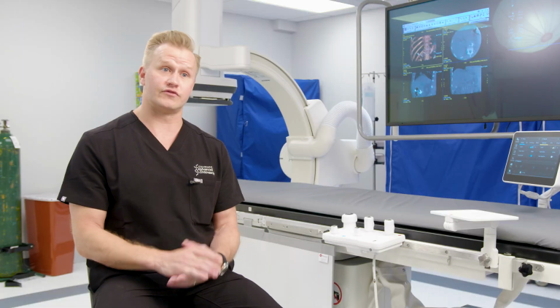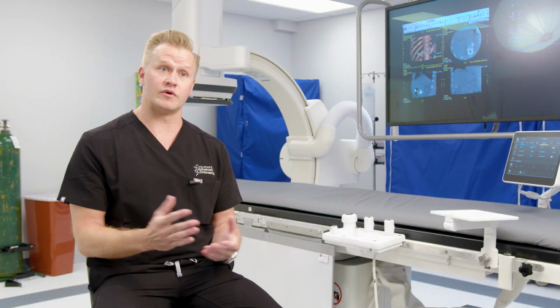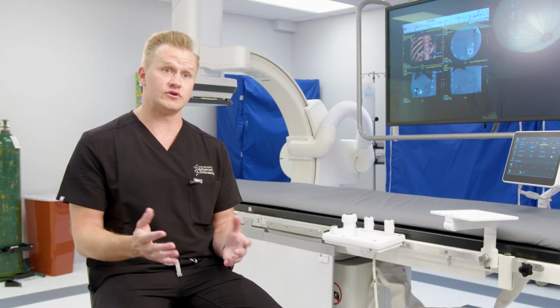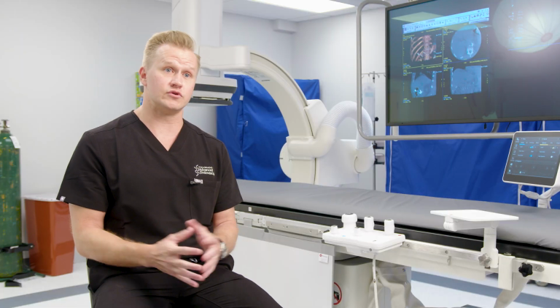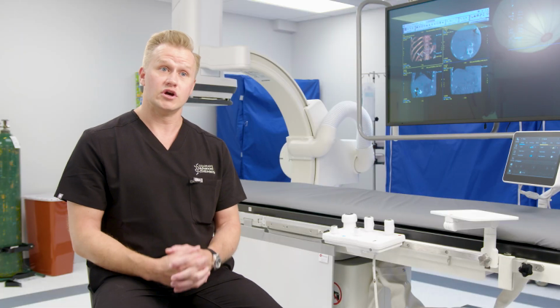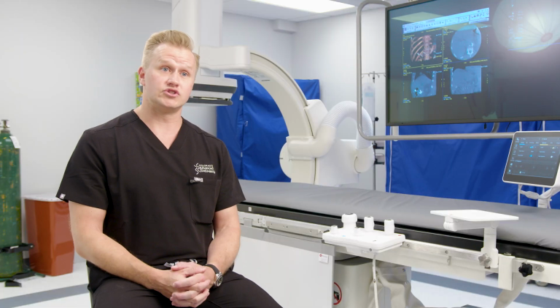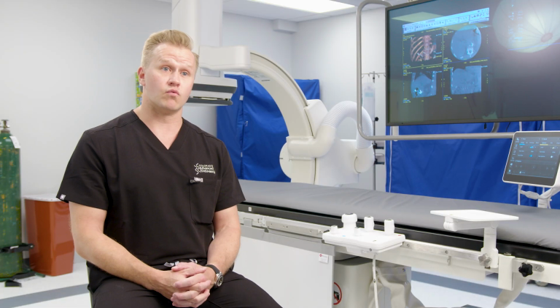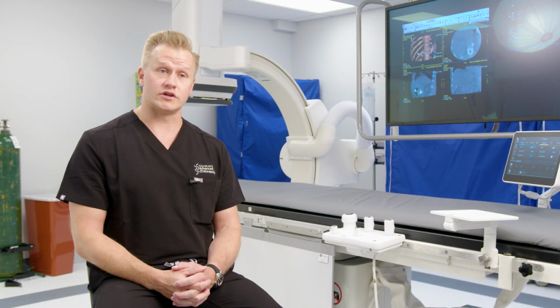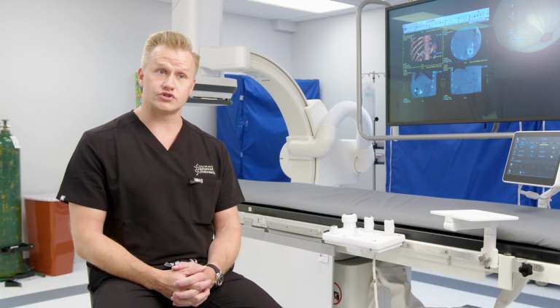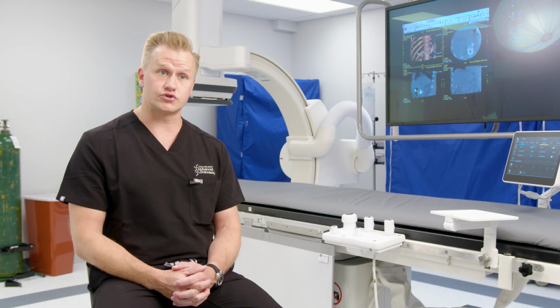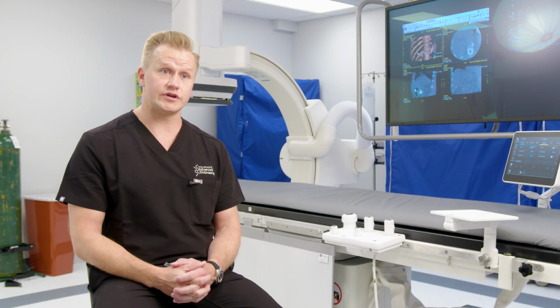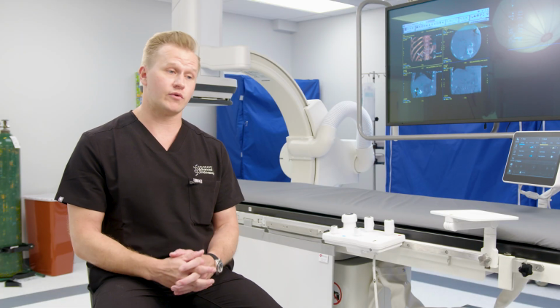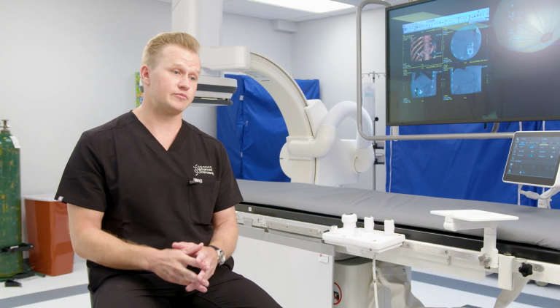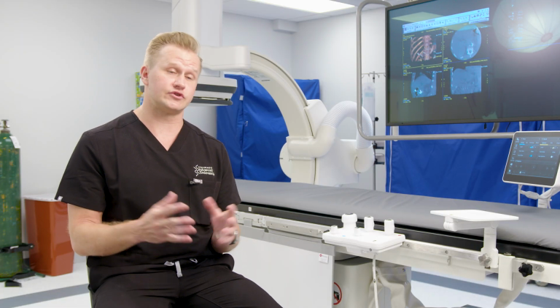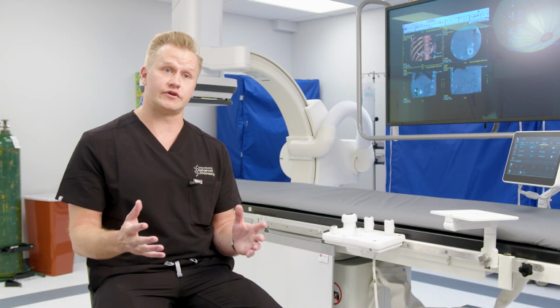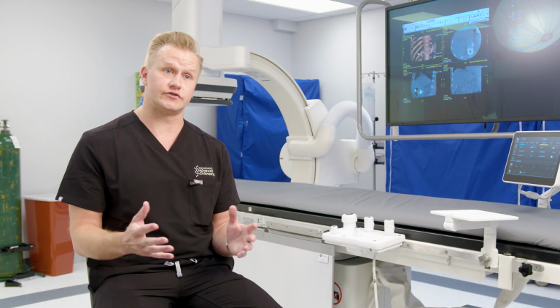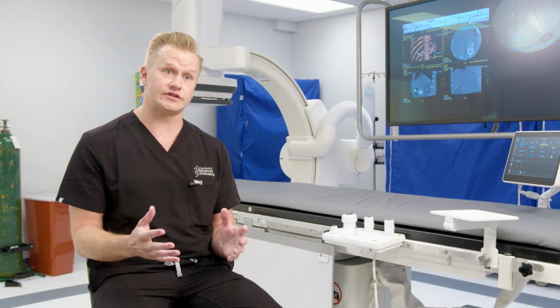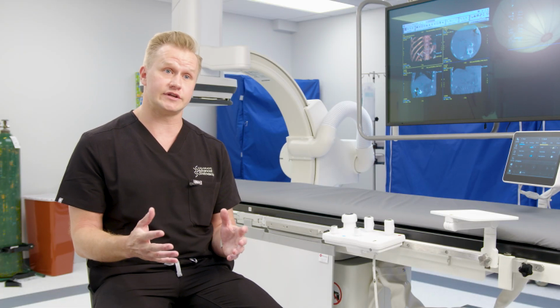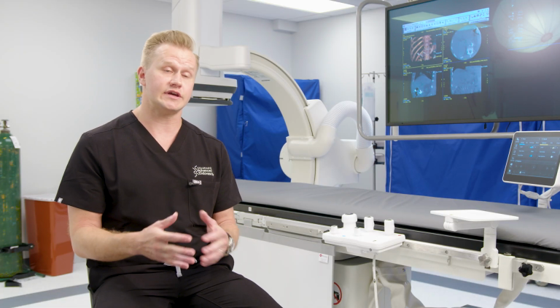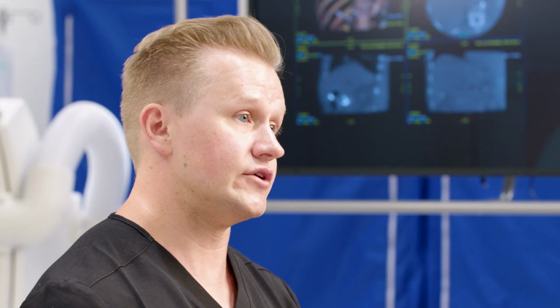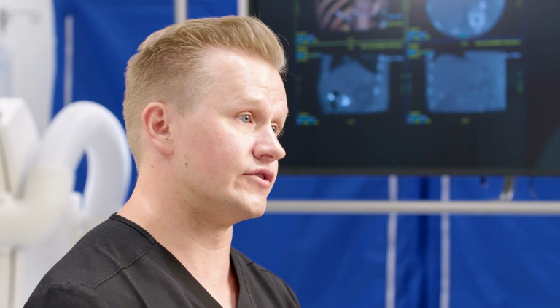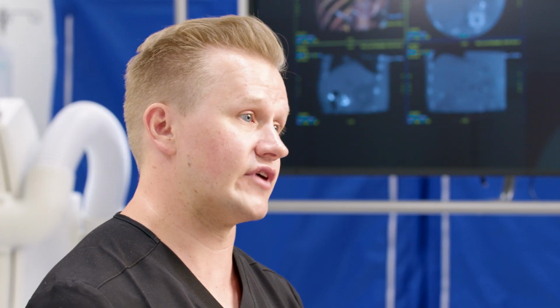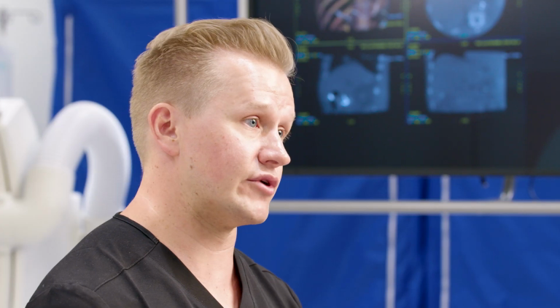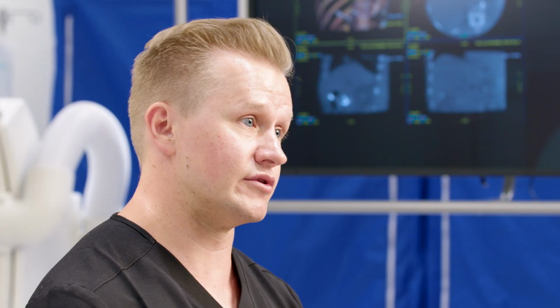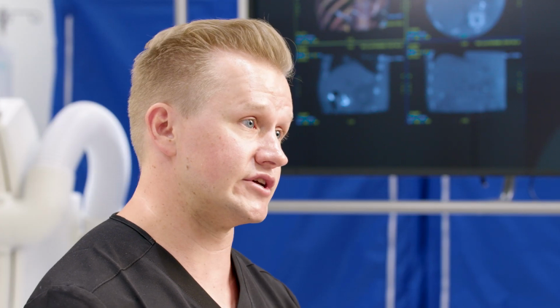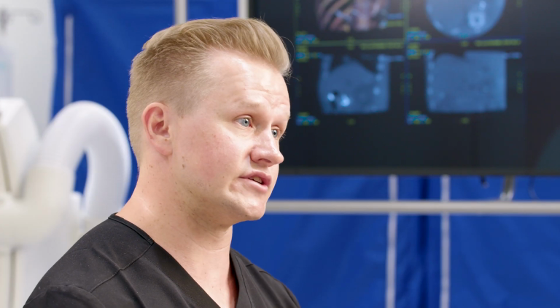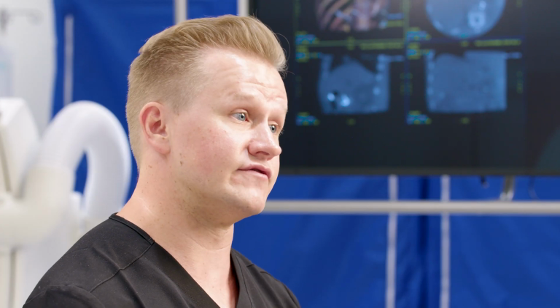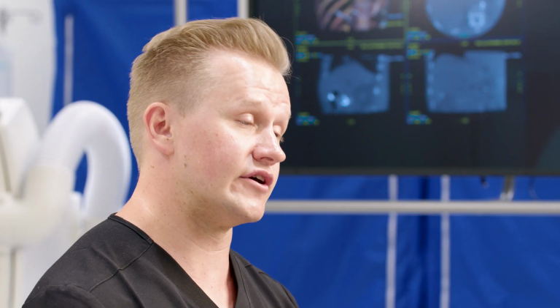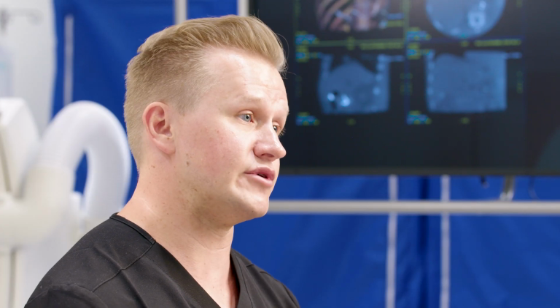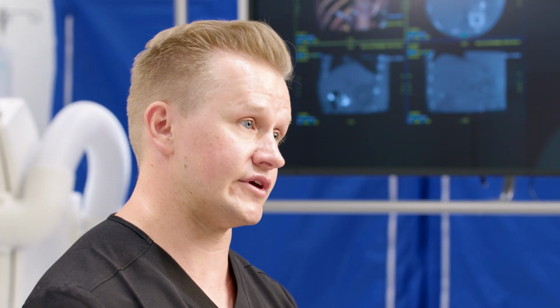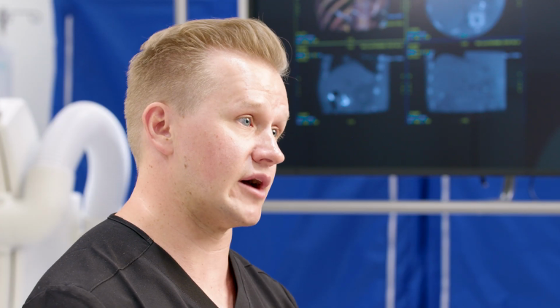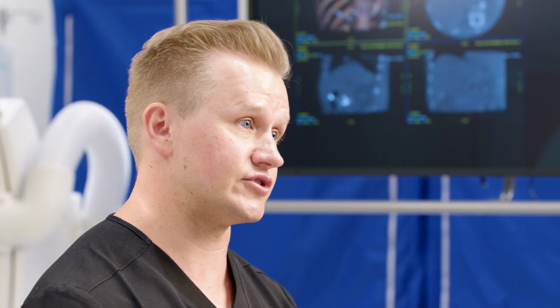For women who don't want surgery and want to preserve their fertility, uterine fibroid embolization is a very appealing option.